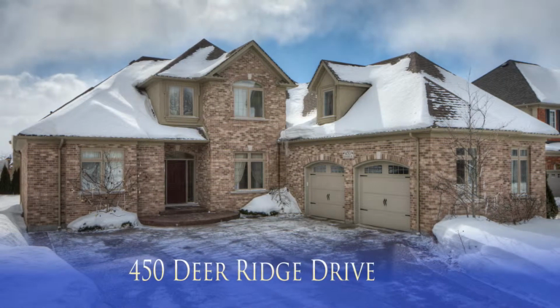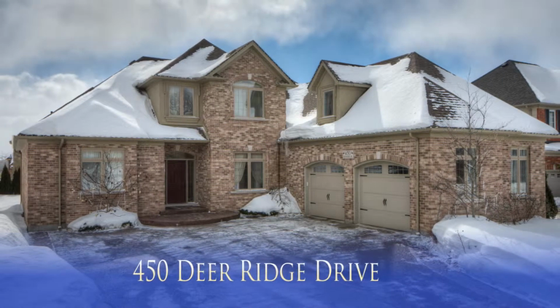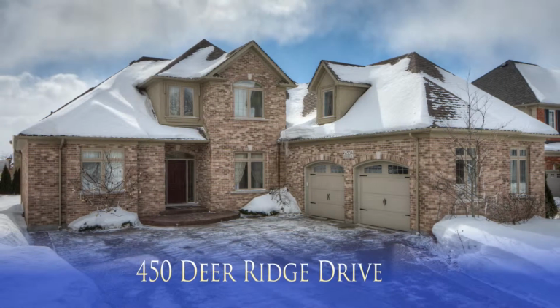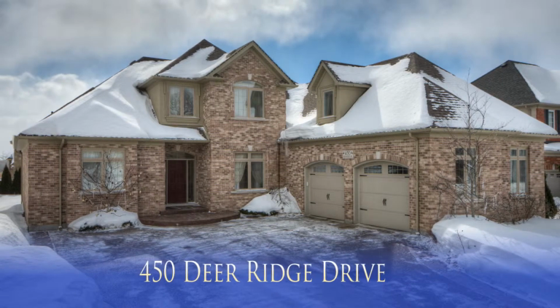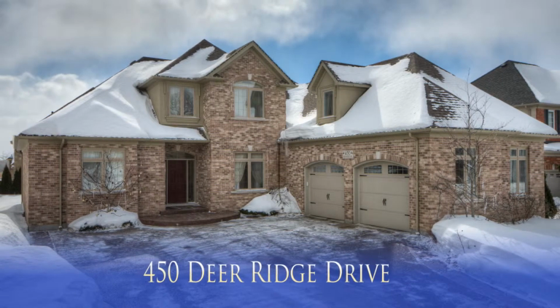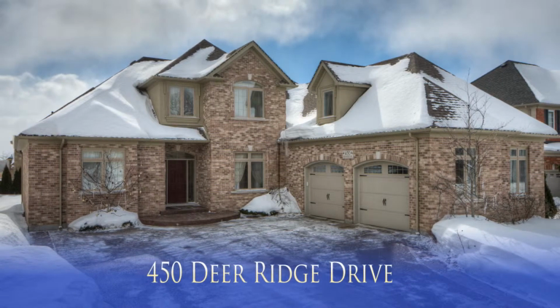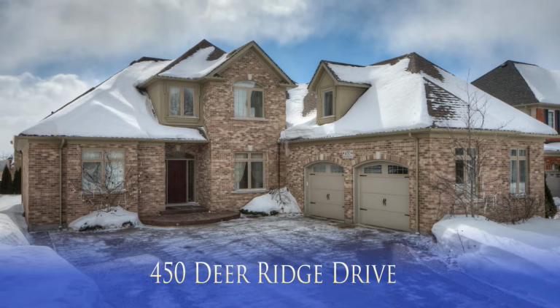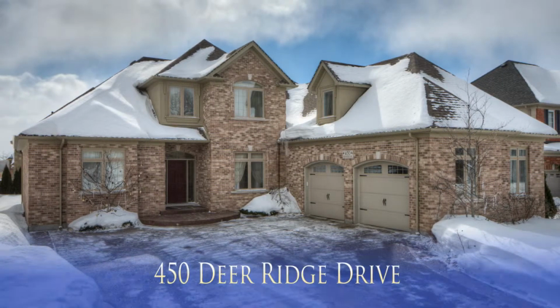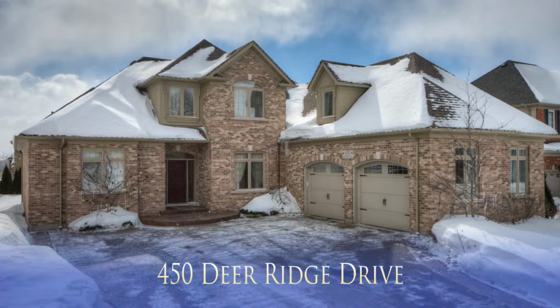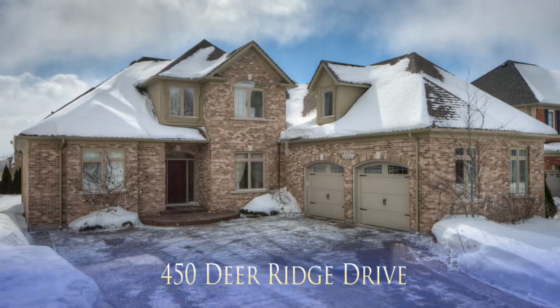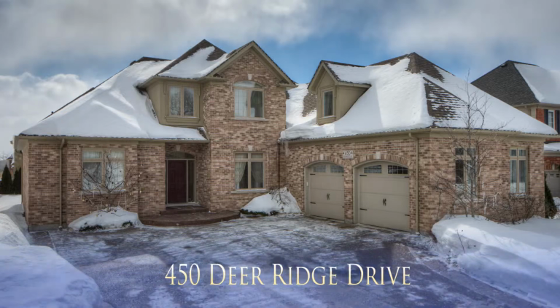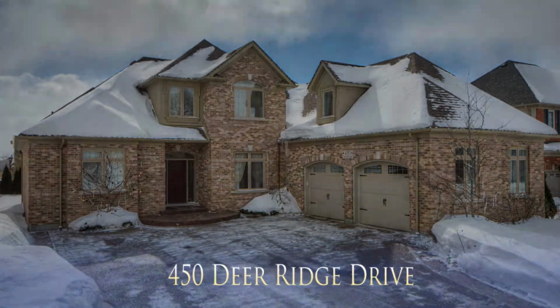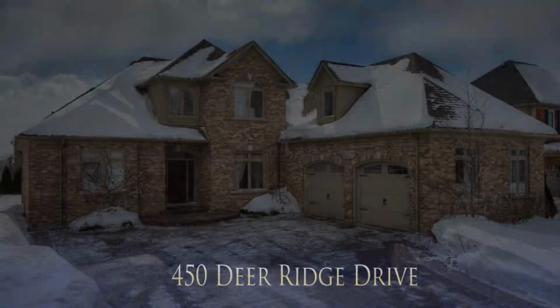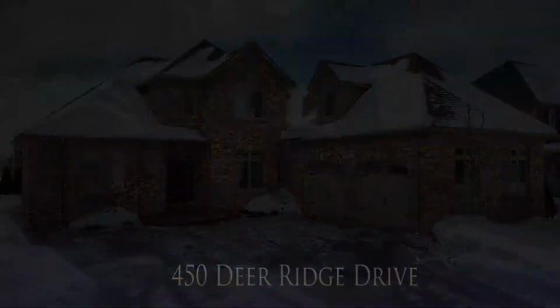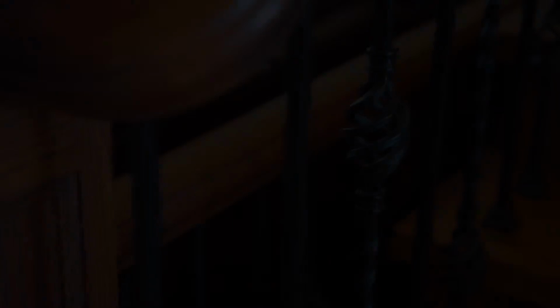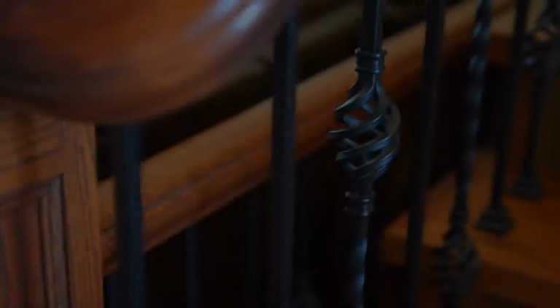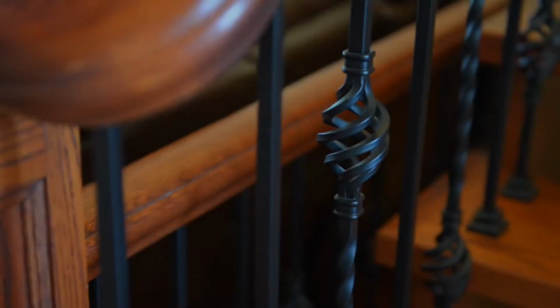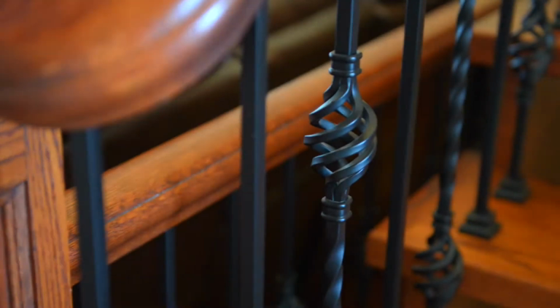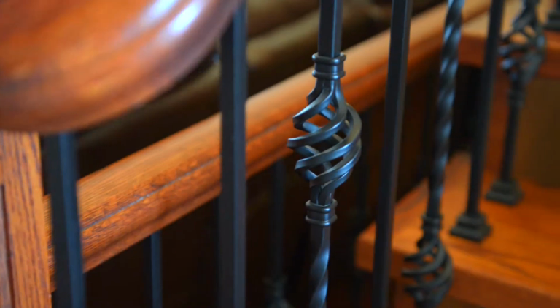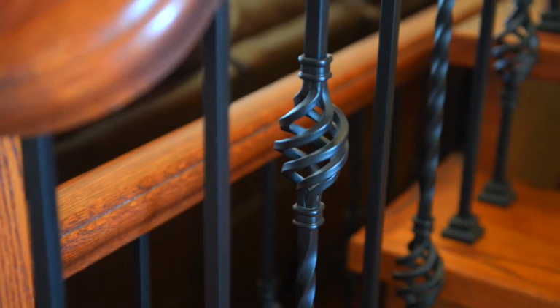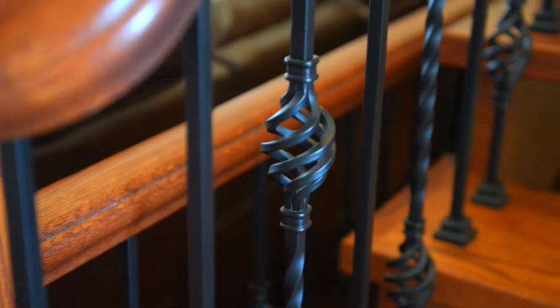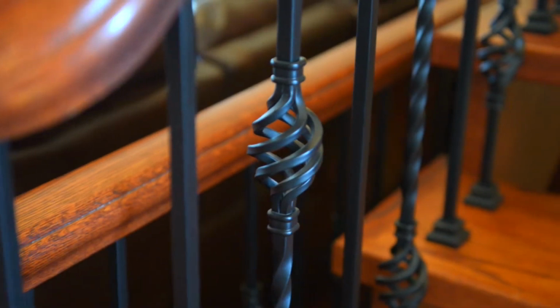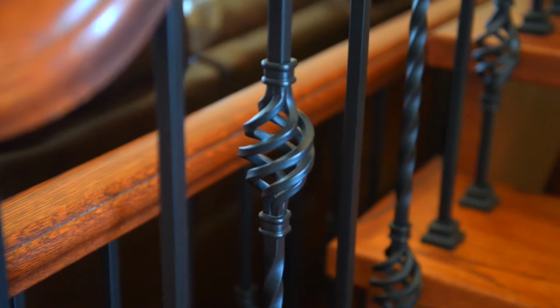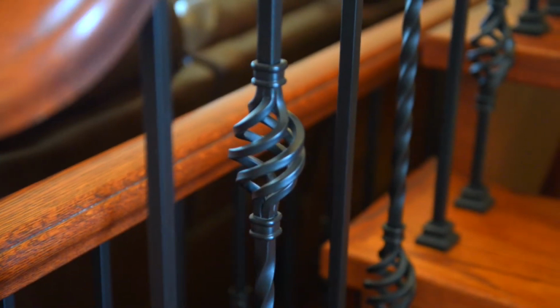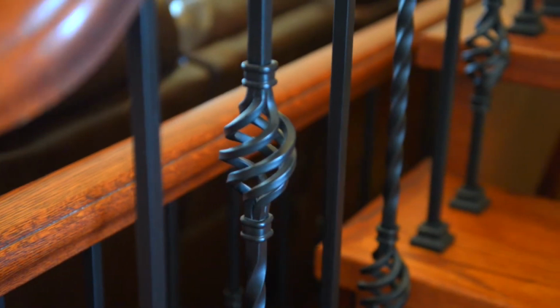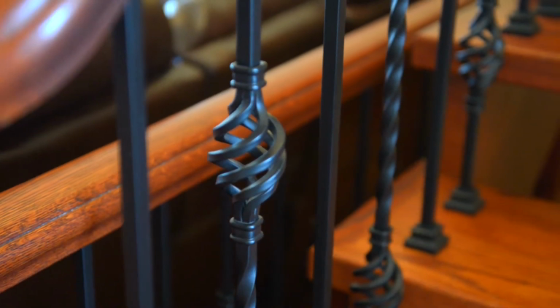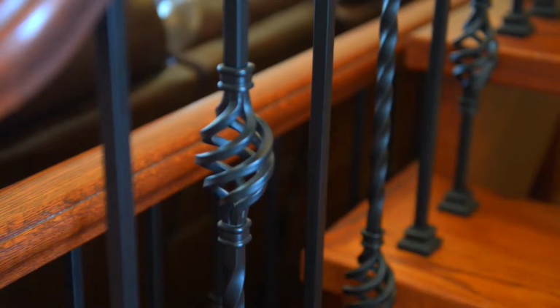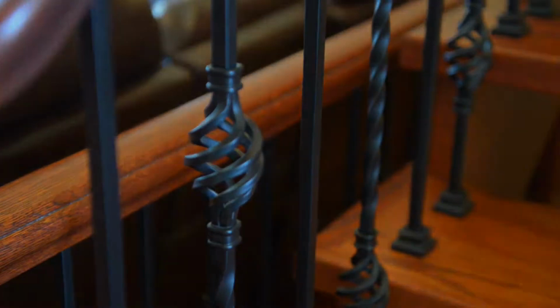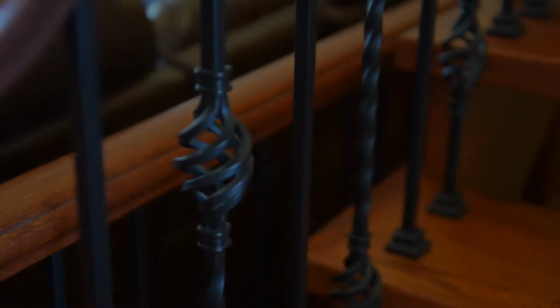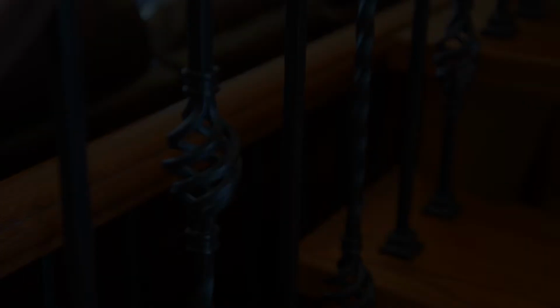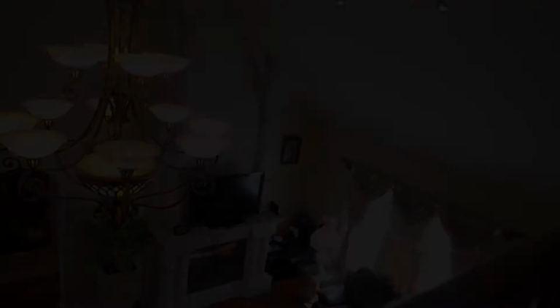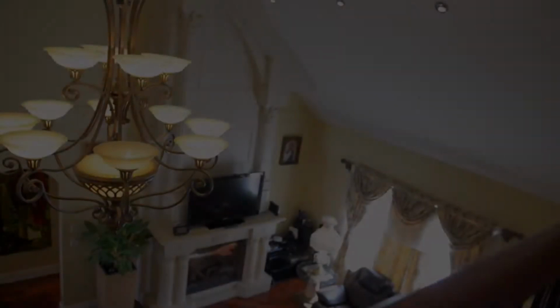This is 450 Deerridge Drive at Deerridge, one of the premium collection by Serta Ken Homes.